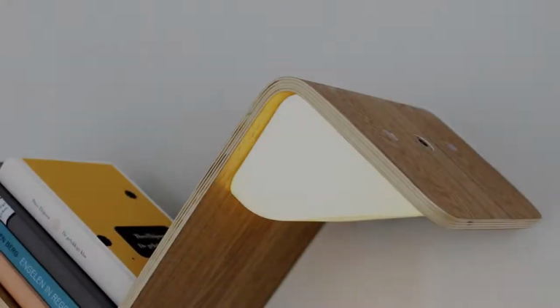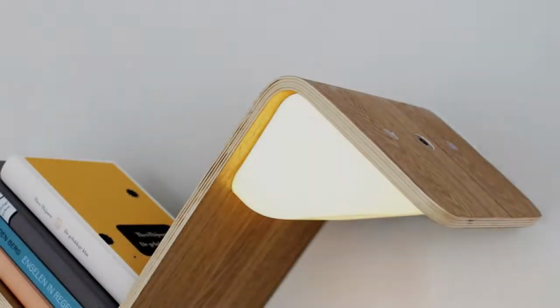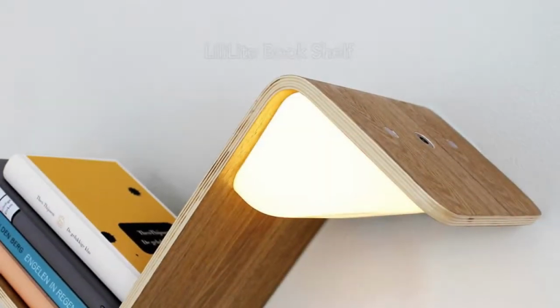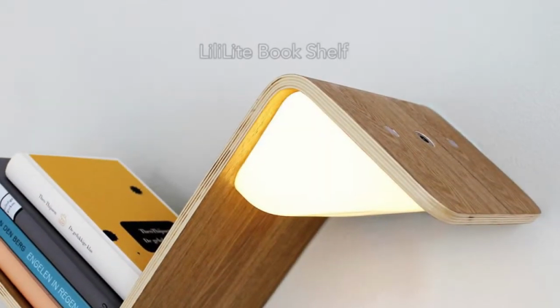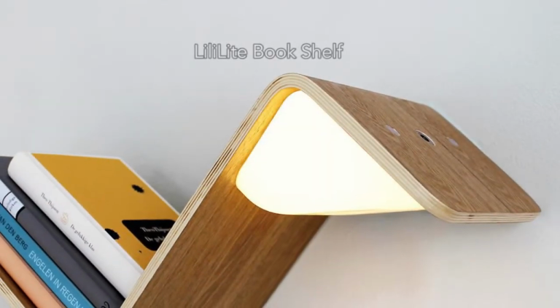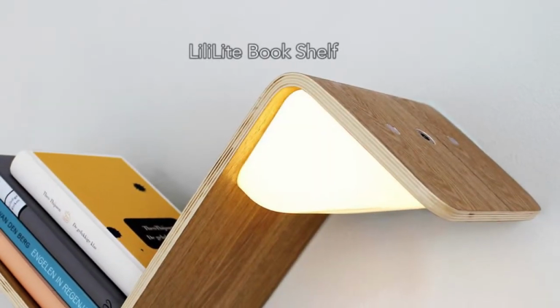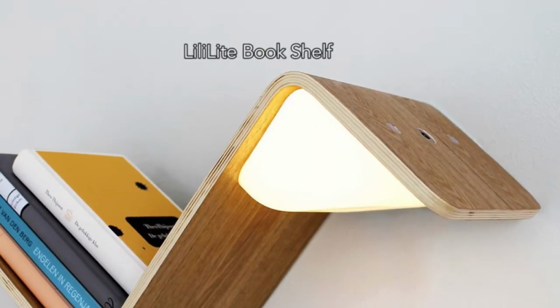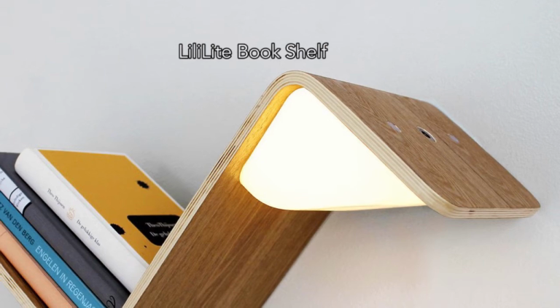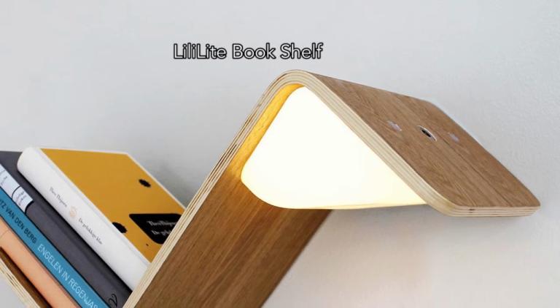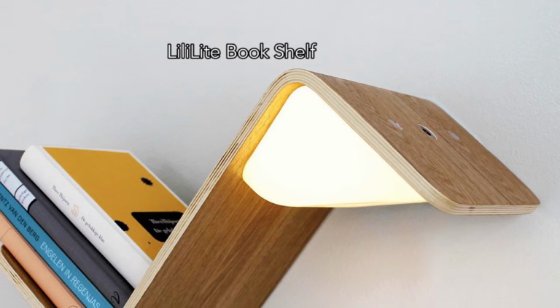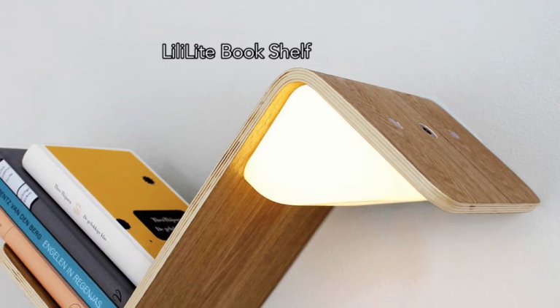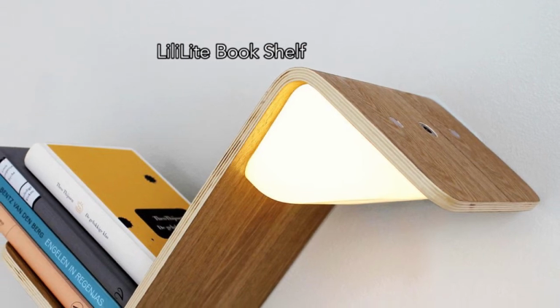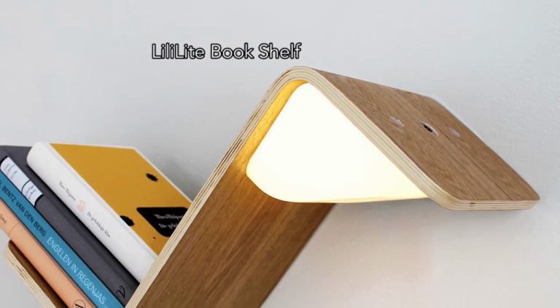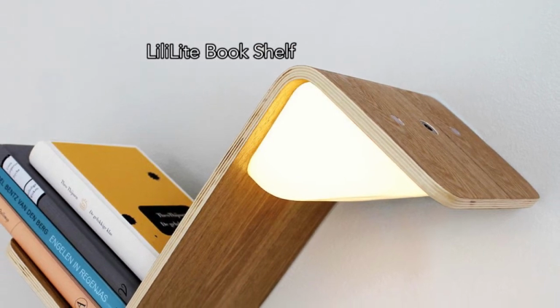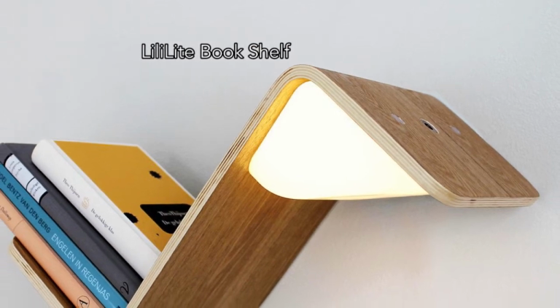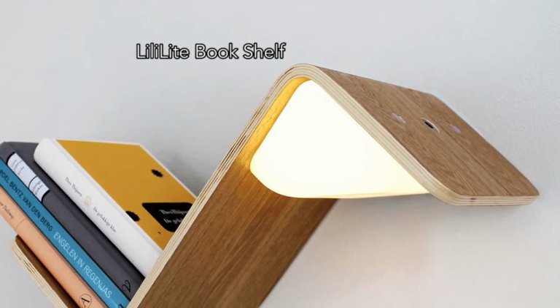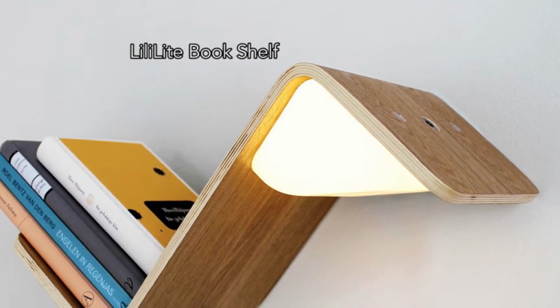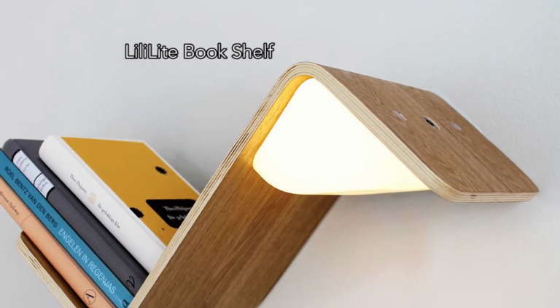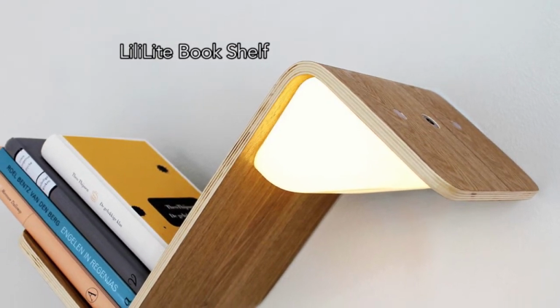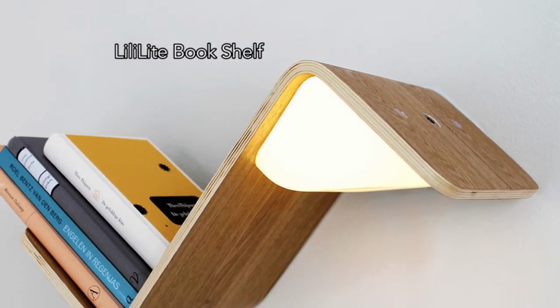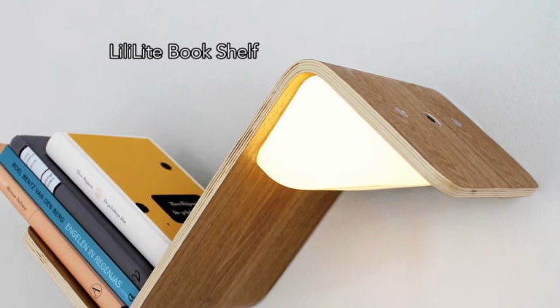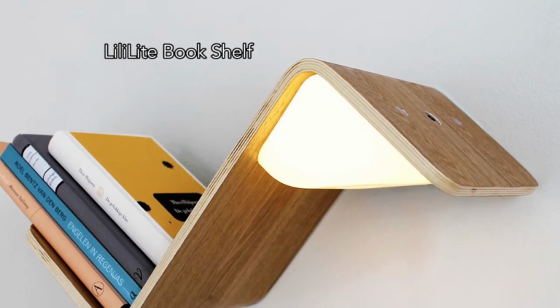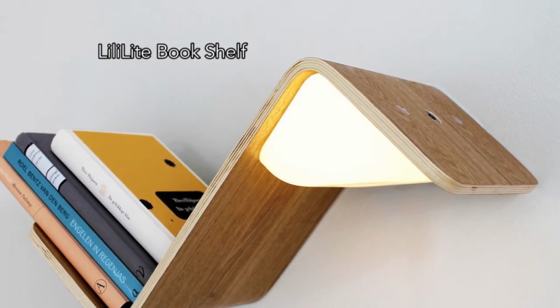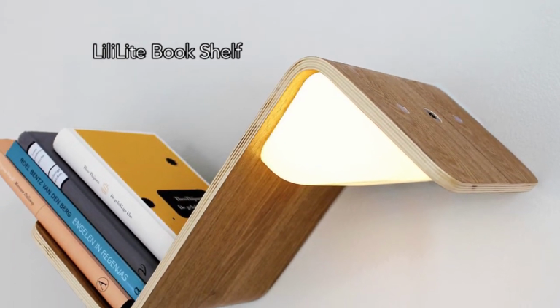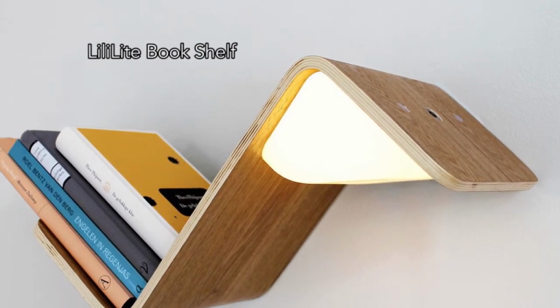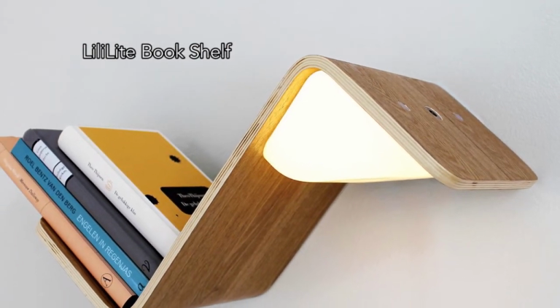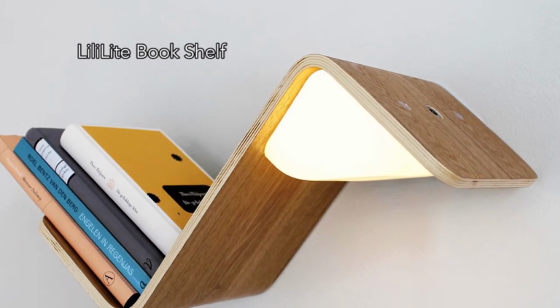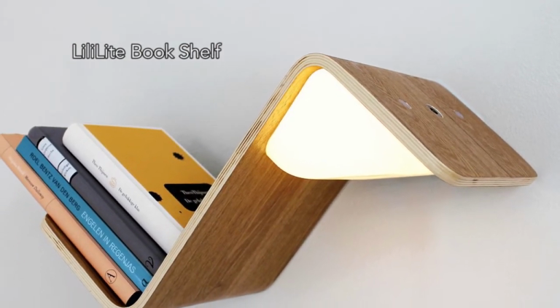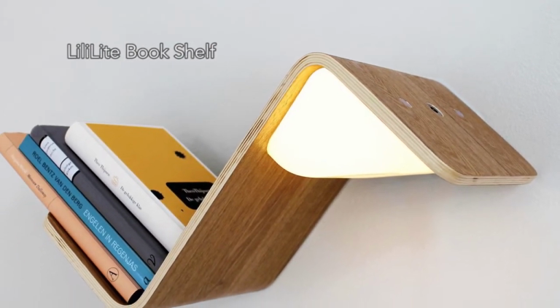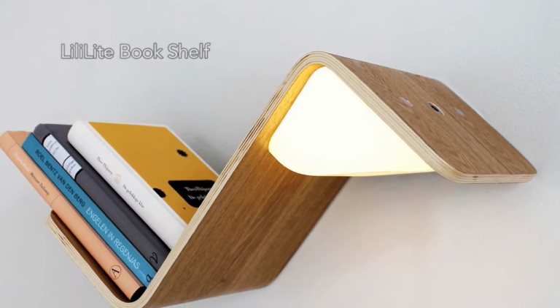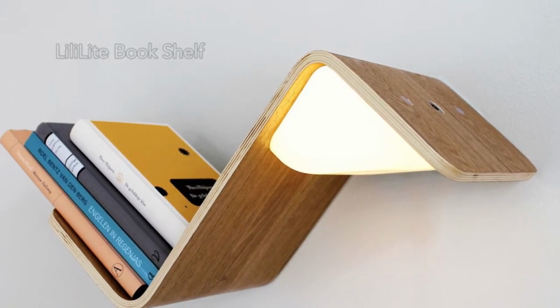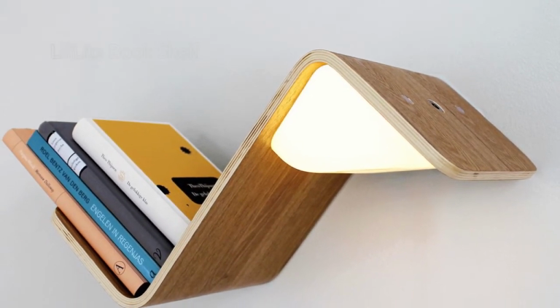Finally is the Lily Light Bookshelf, another modern bookshelf with a motion sensitive light.